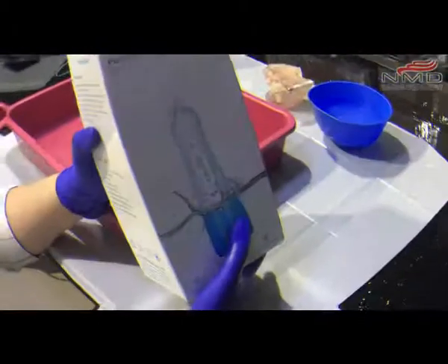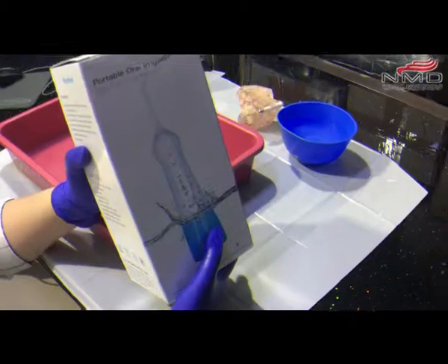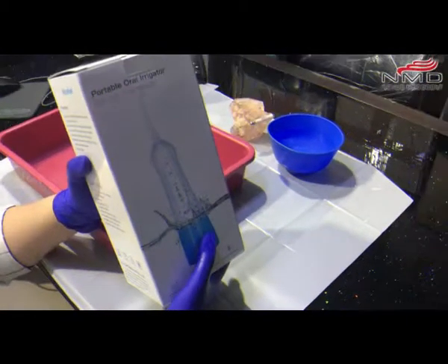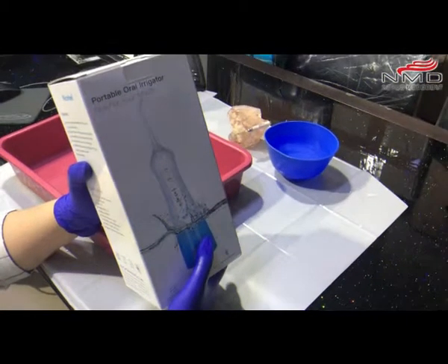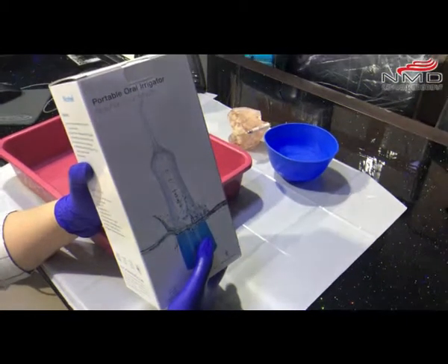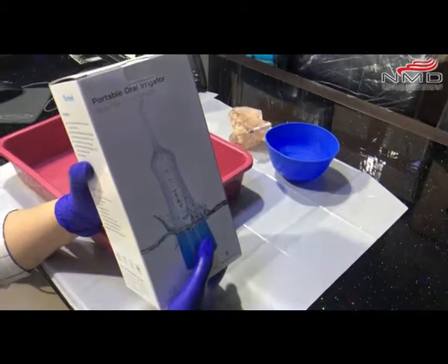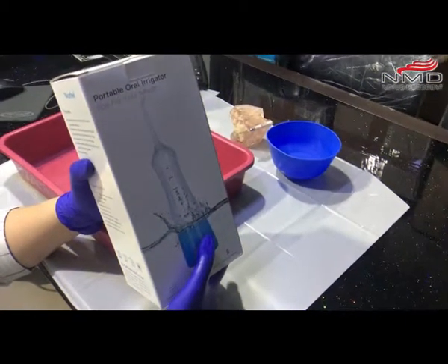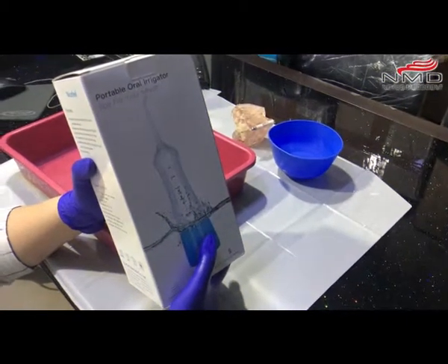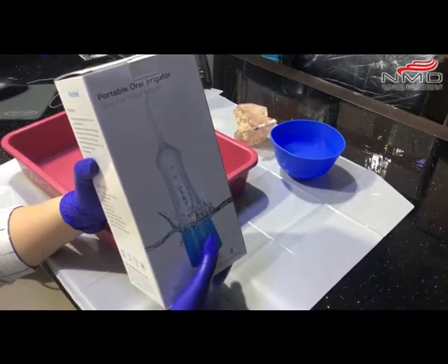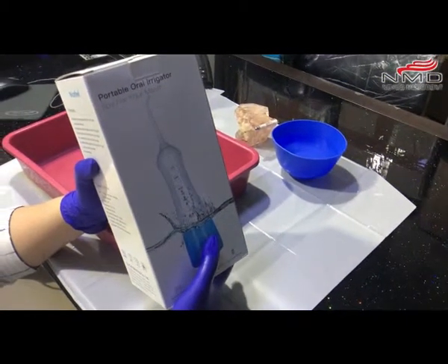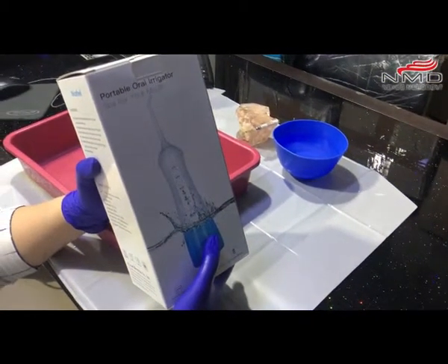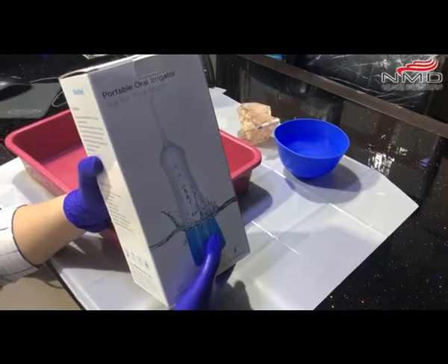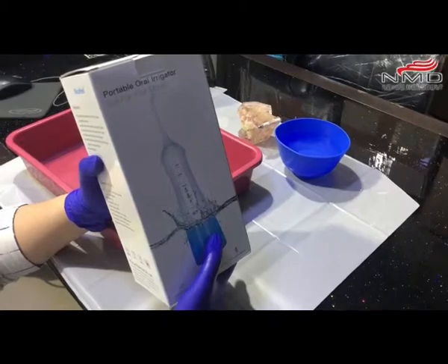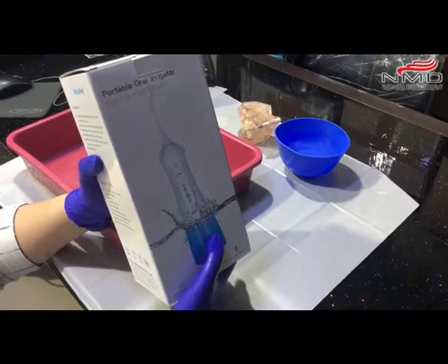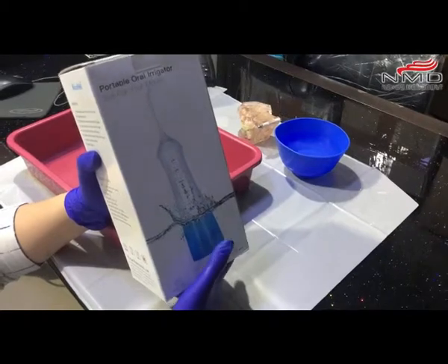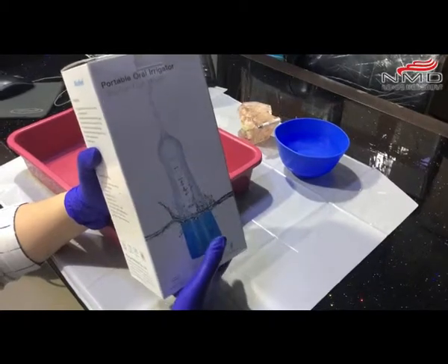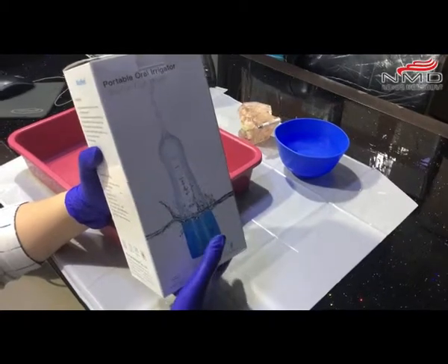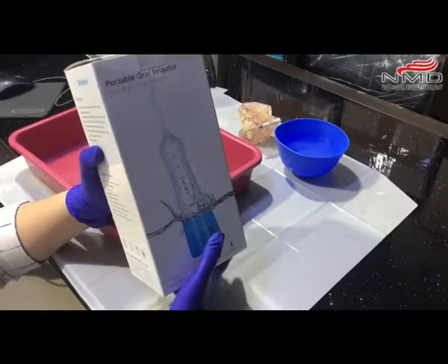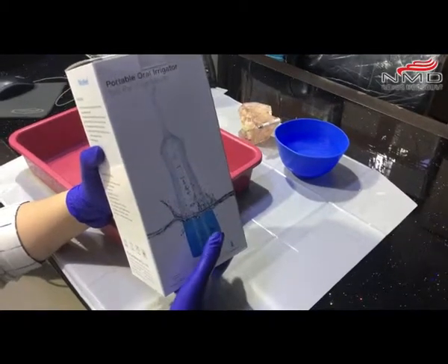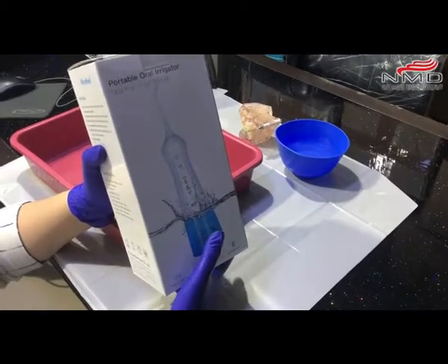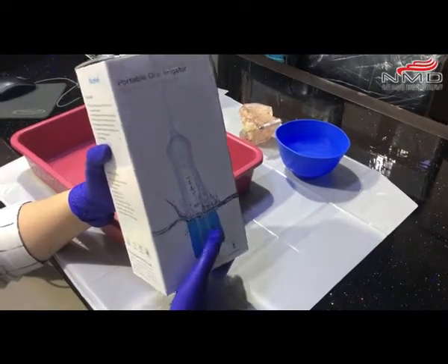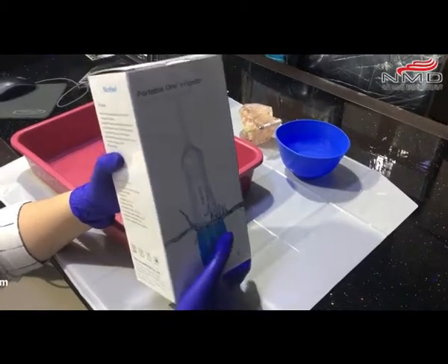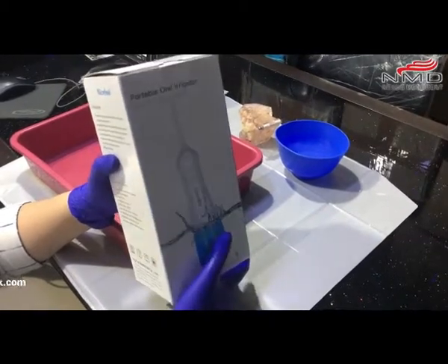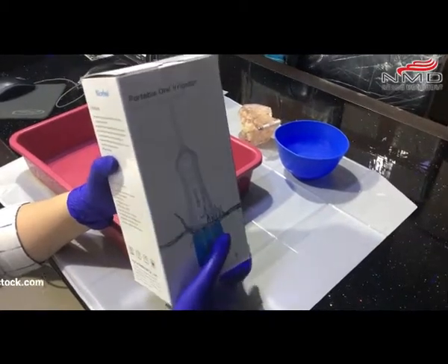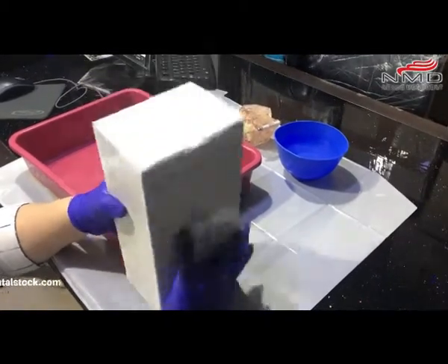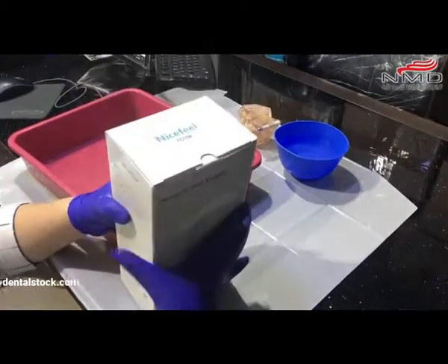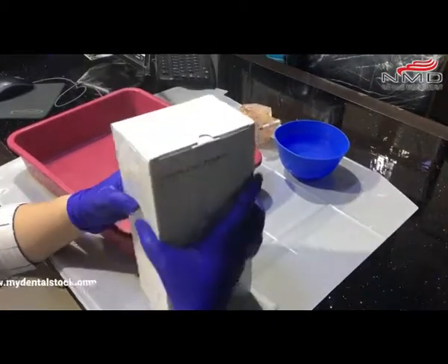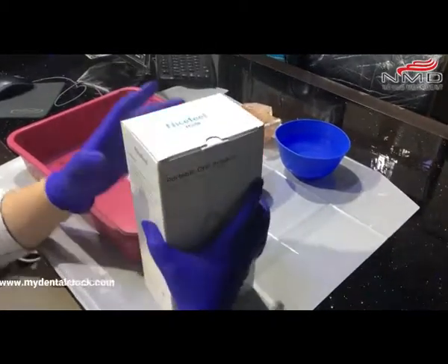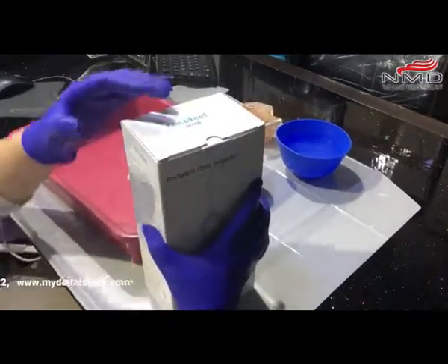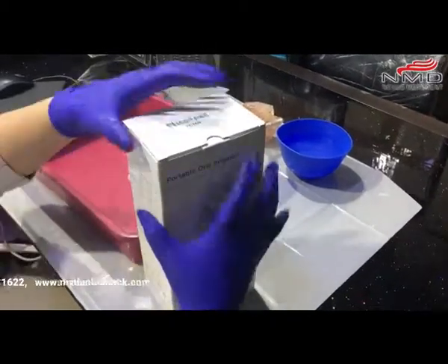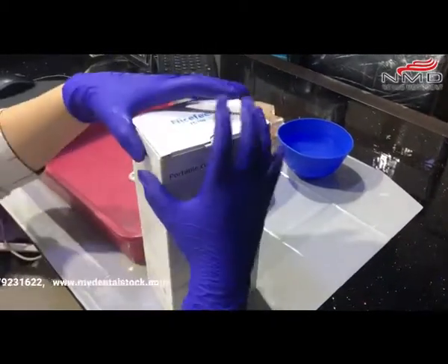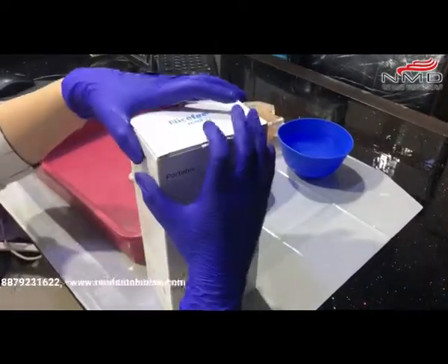Hello friends, back again with a new product. This is the Water Flosser from NMD Nexus Medodym.